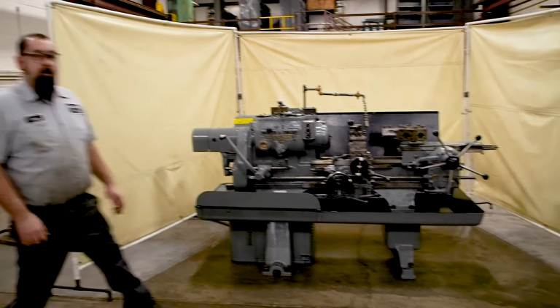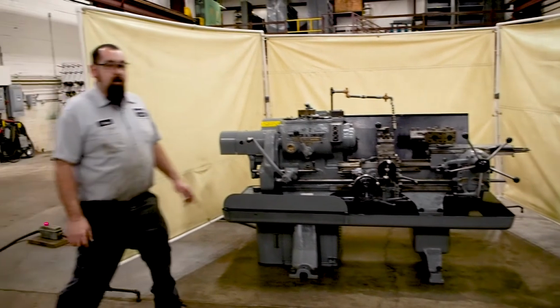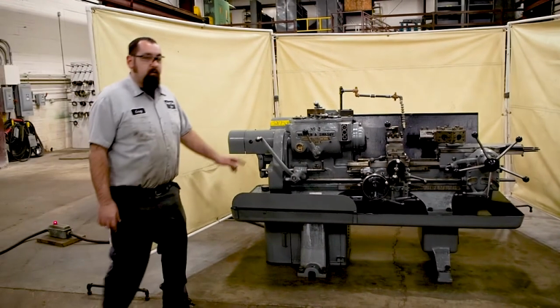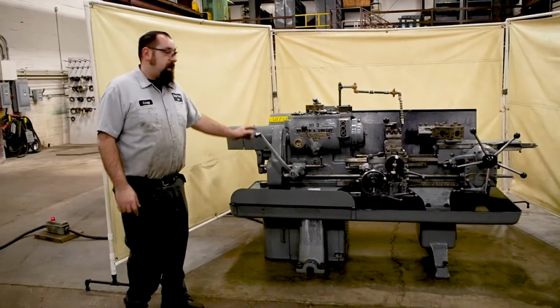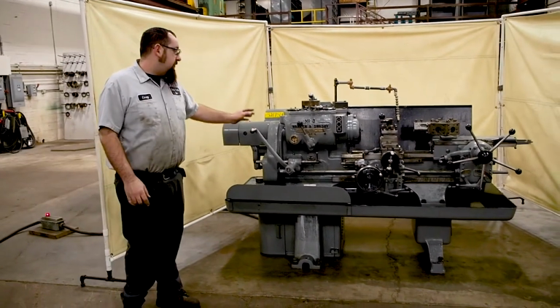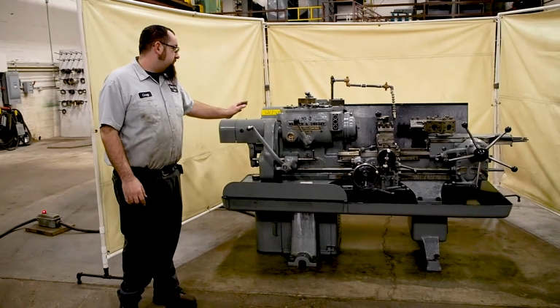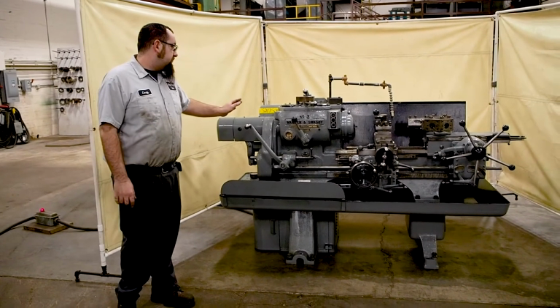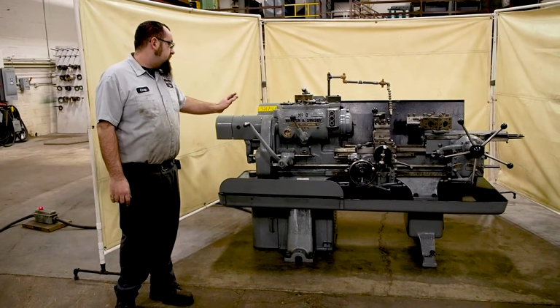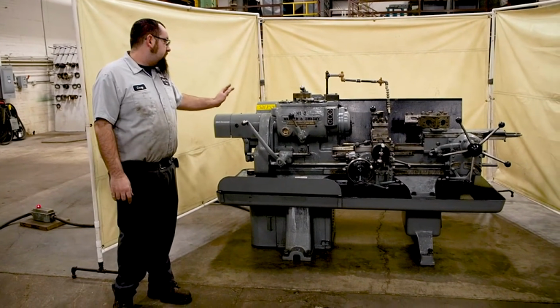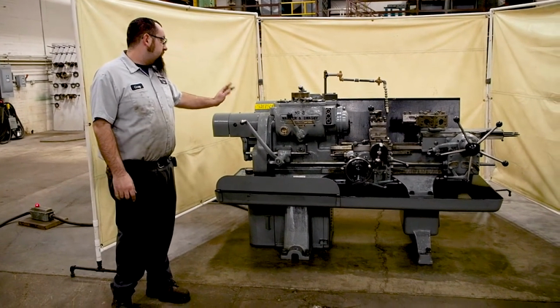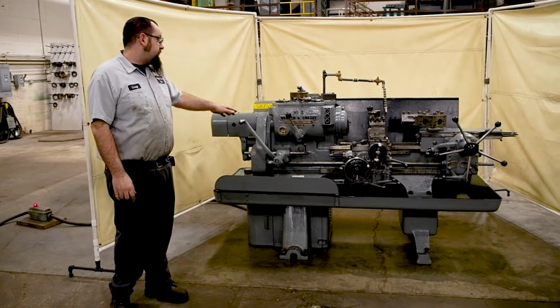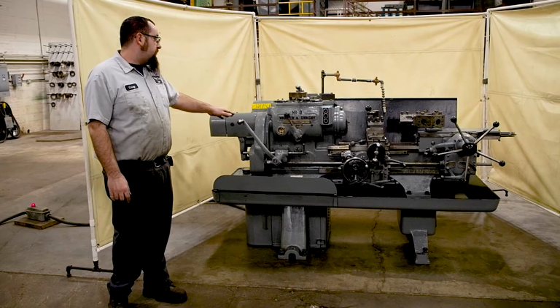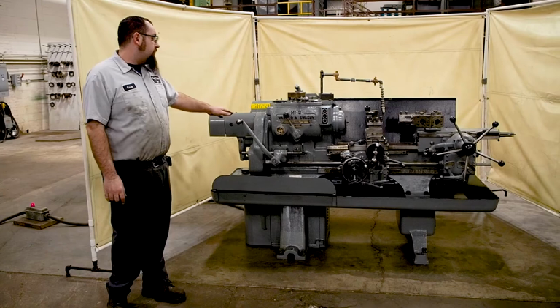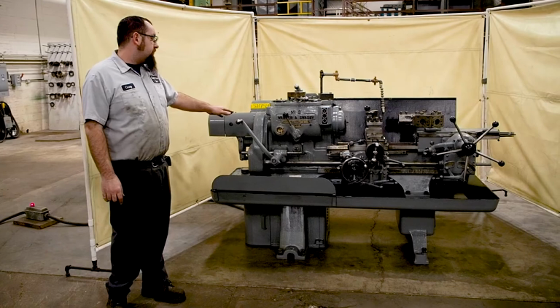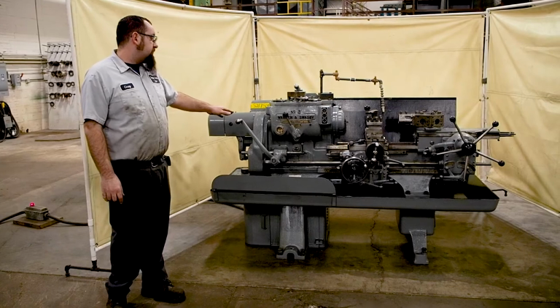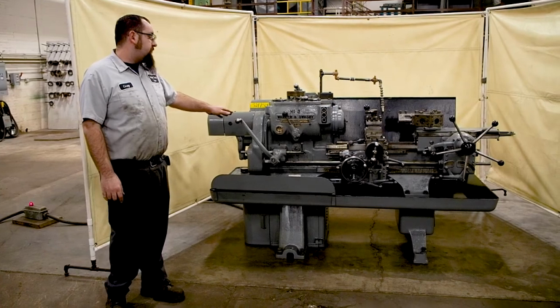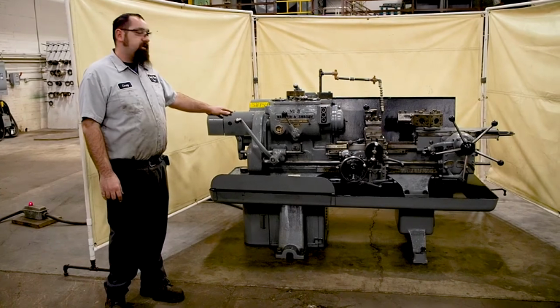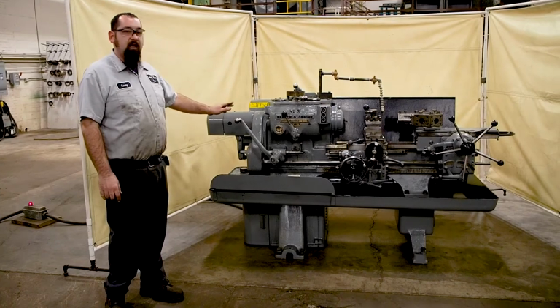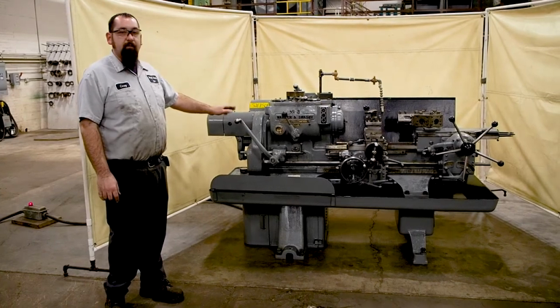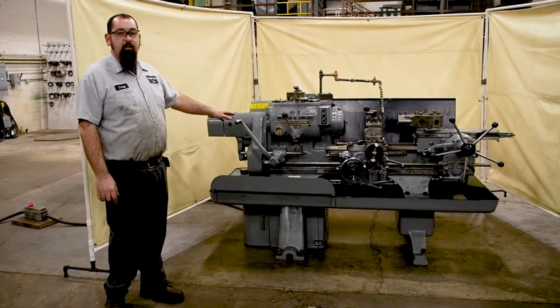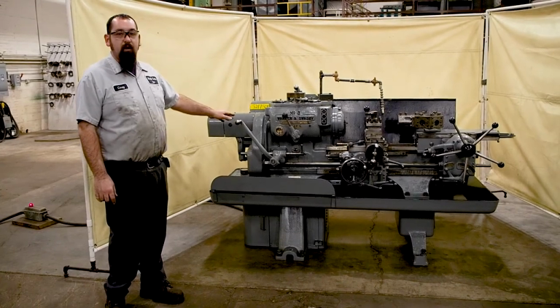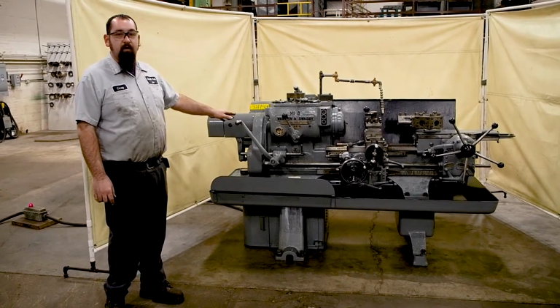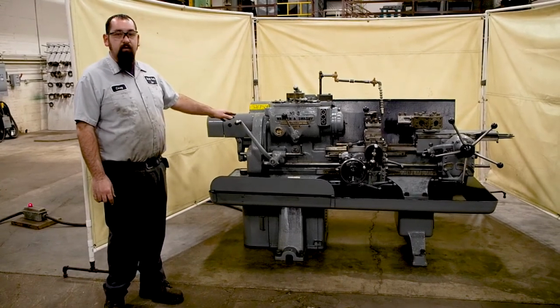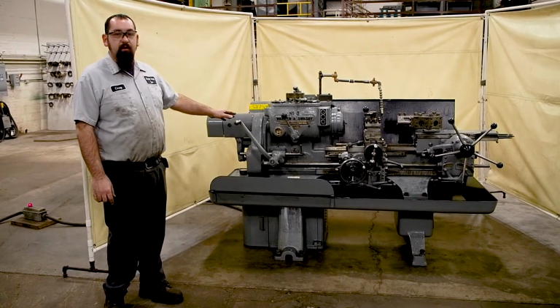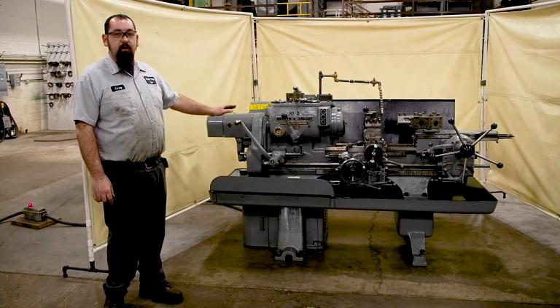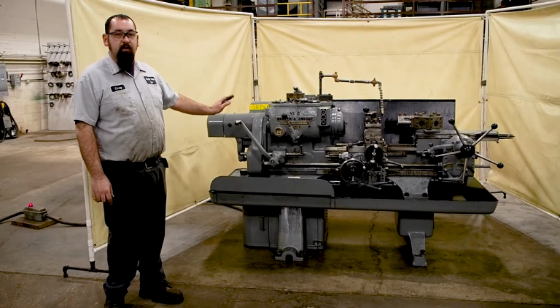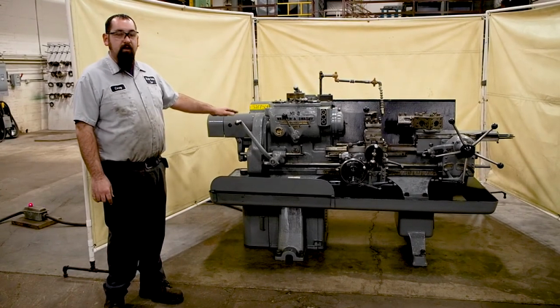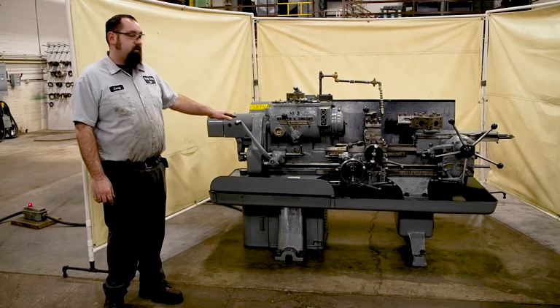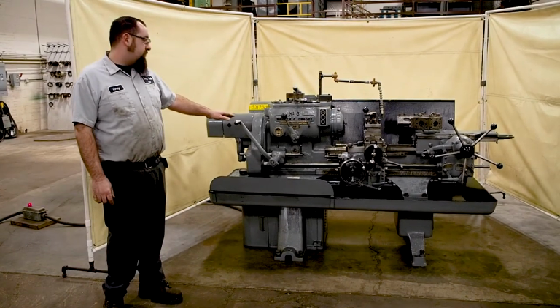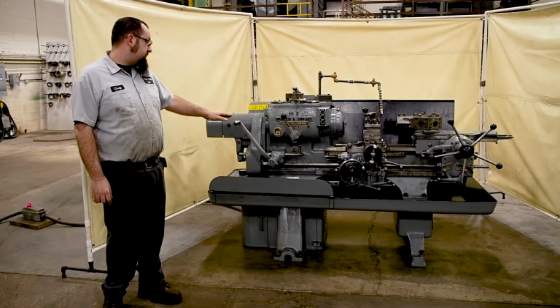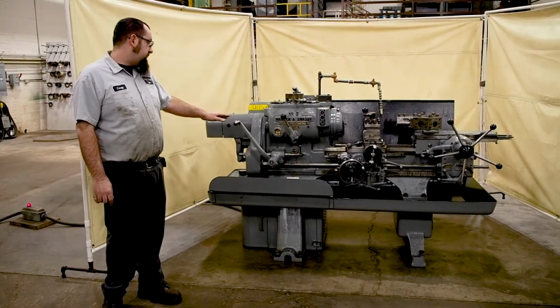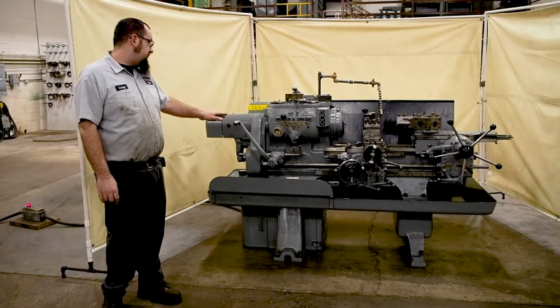Here we have a number three Warner and Swayze M1200, lot 207.